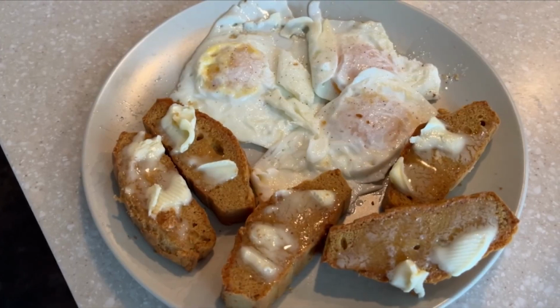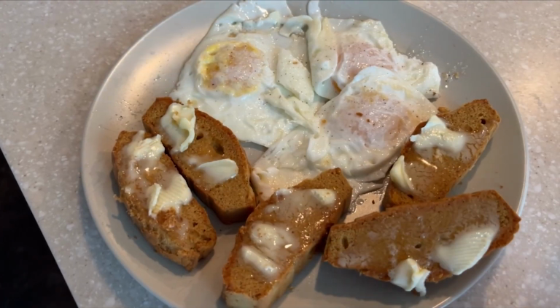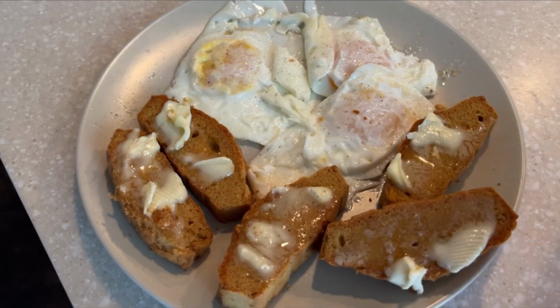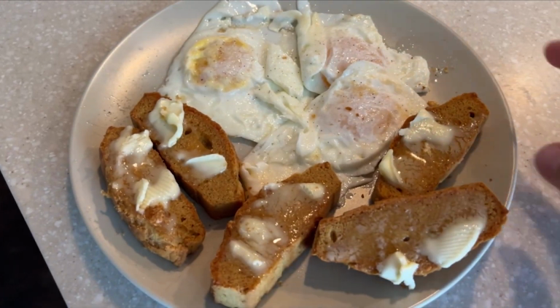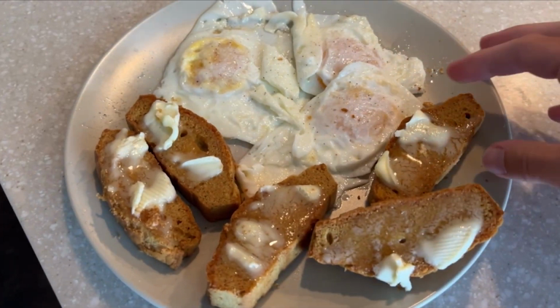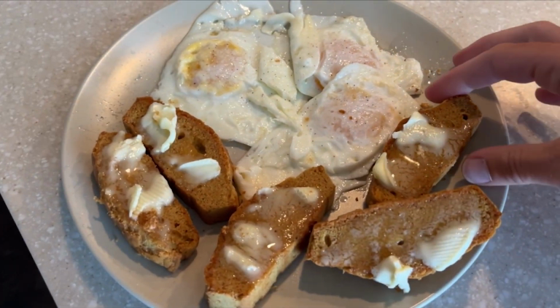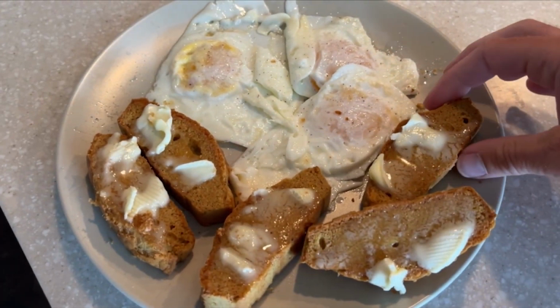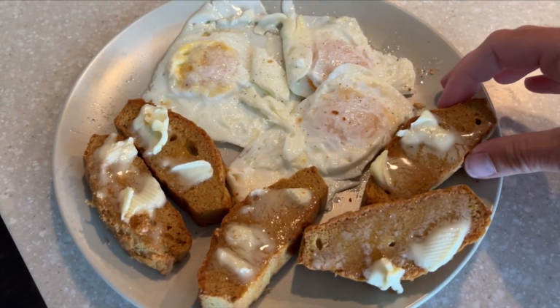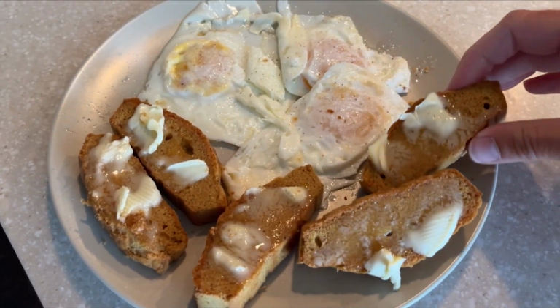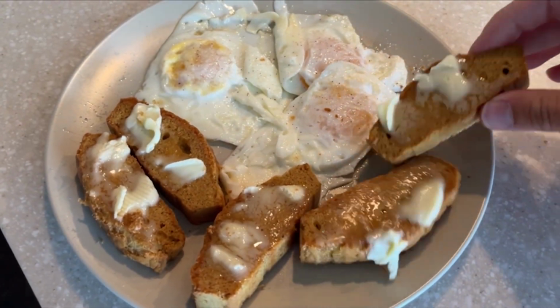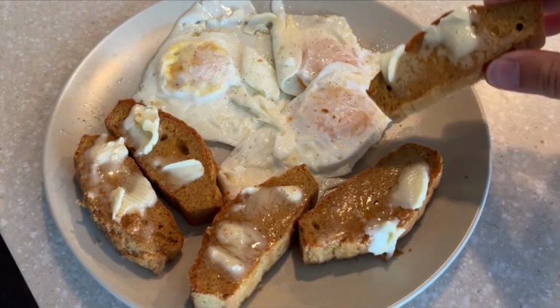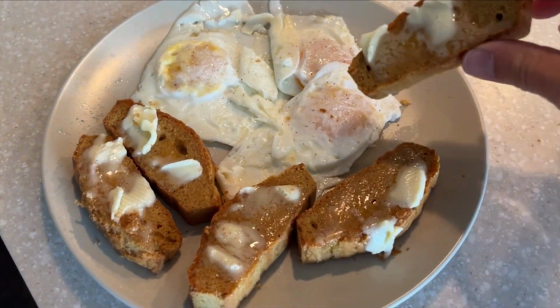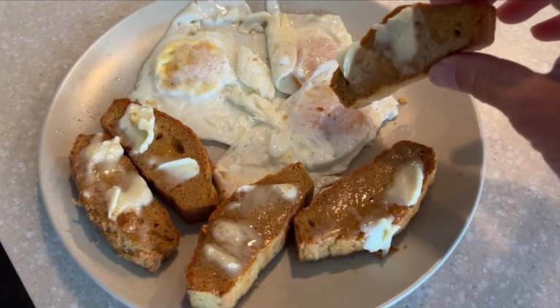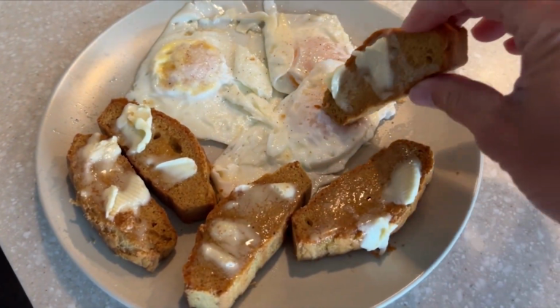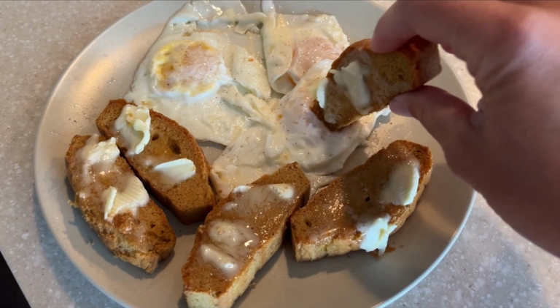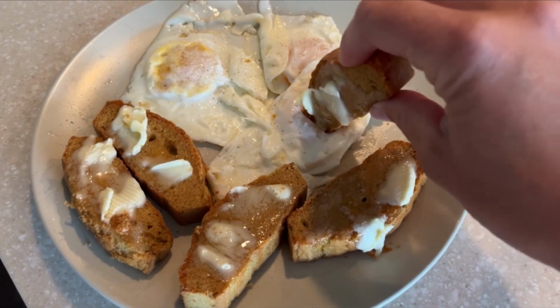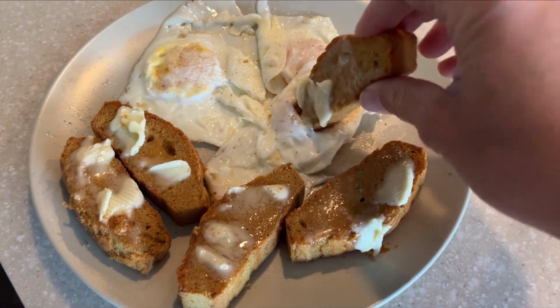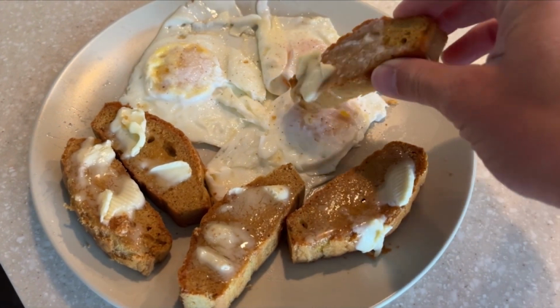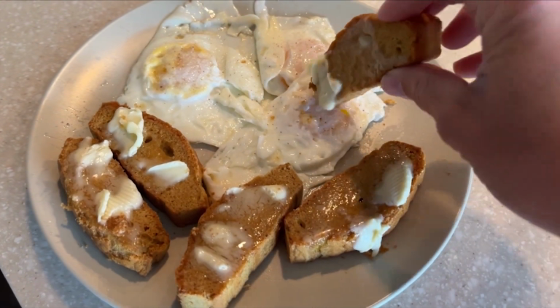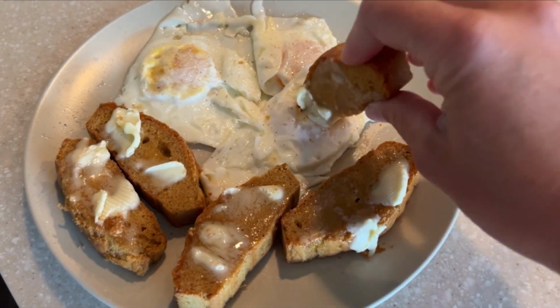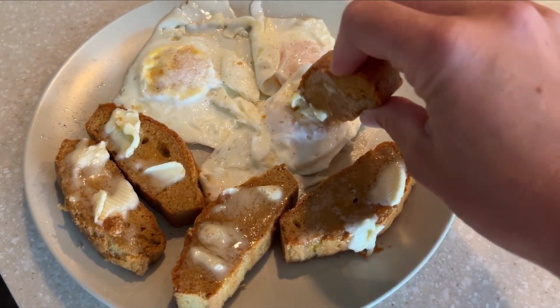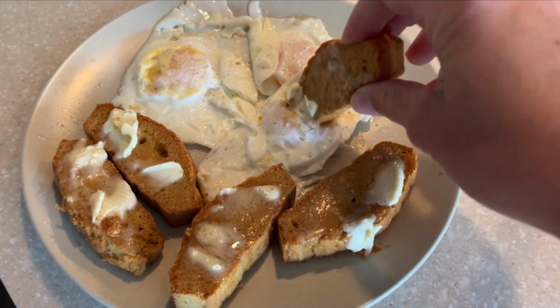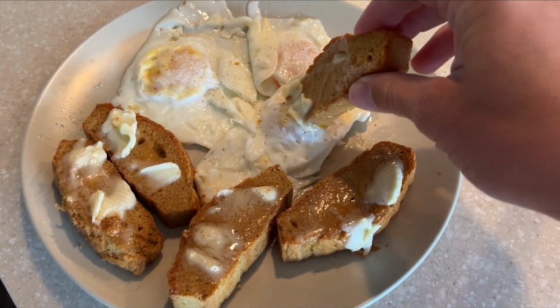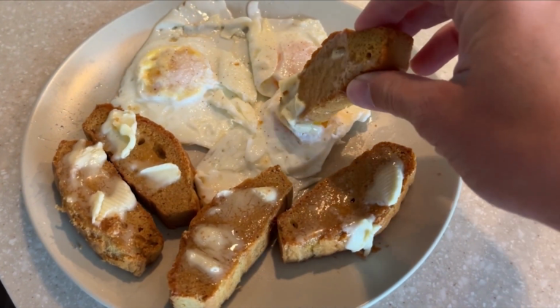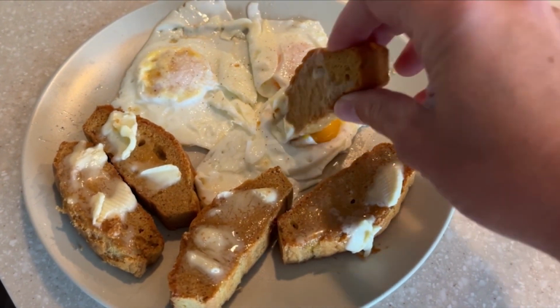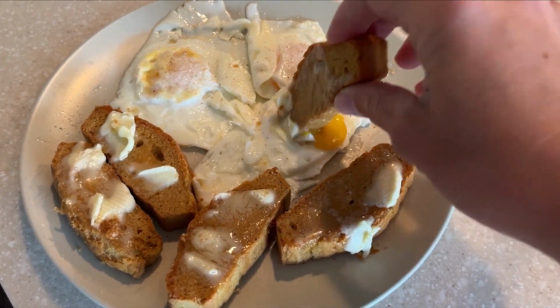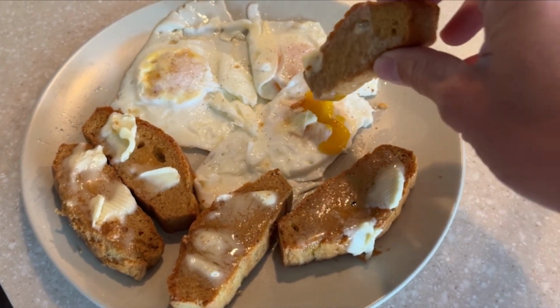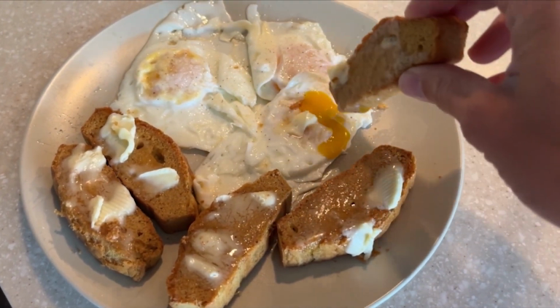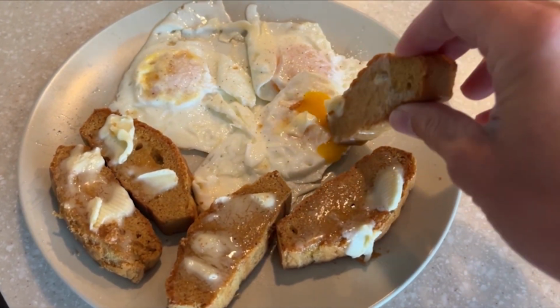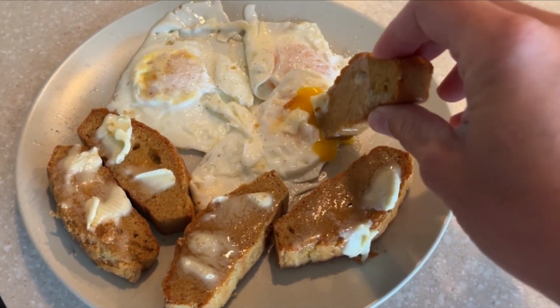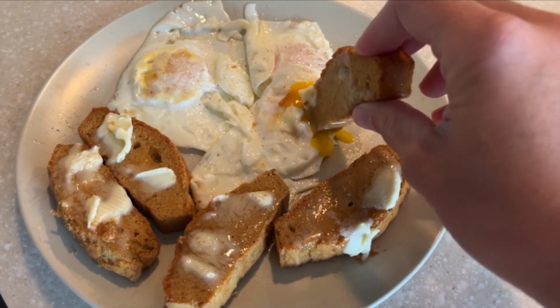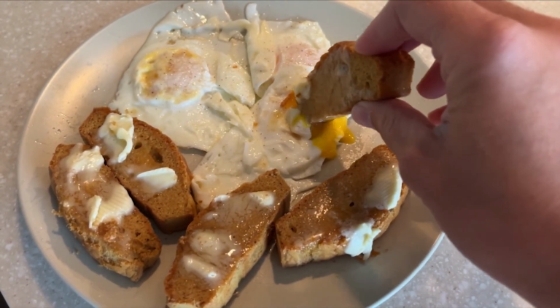I just toasted it a bit, added some butter, and then dug into my runny yolks with it.